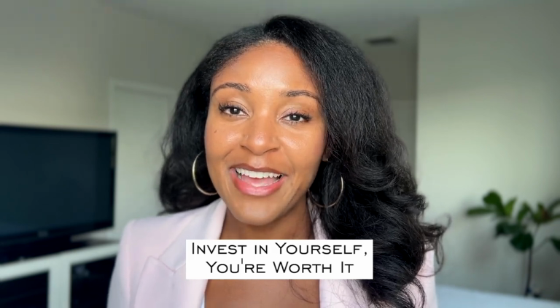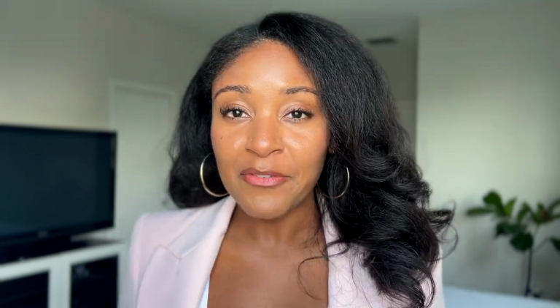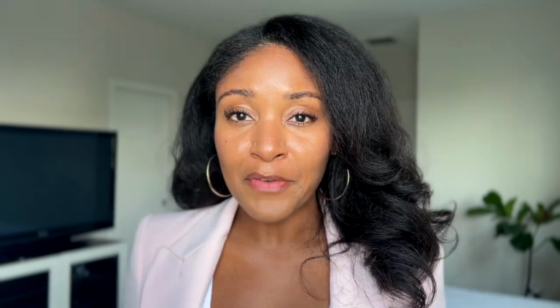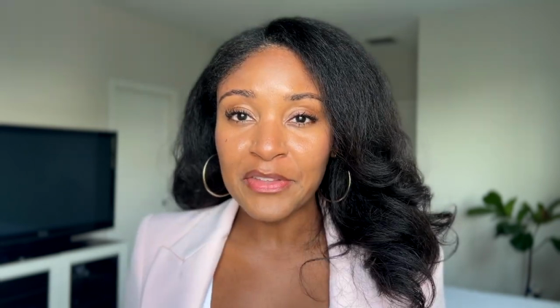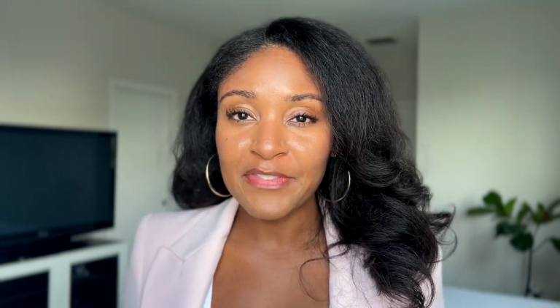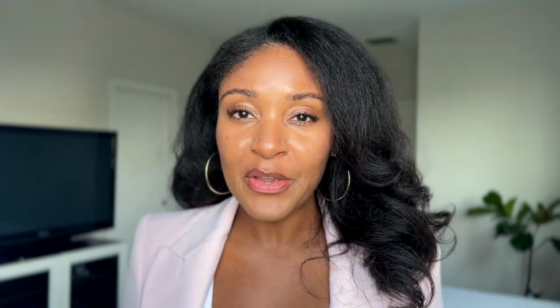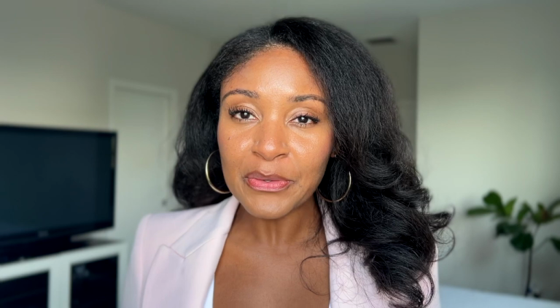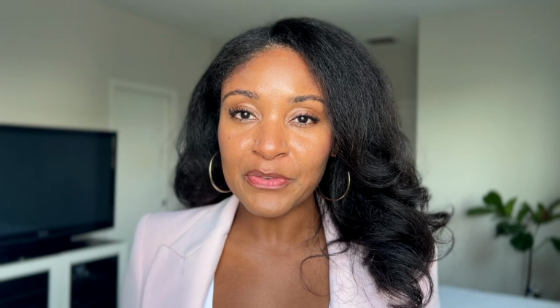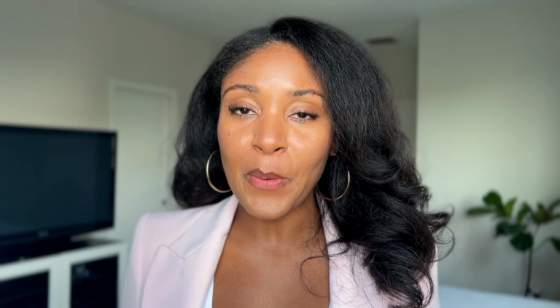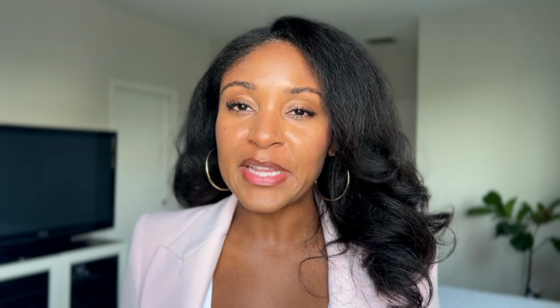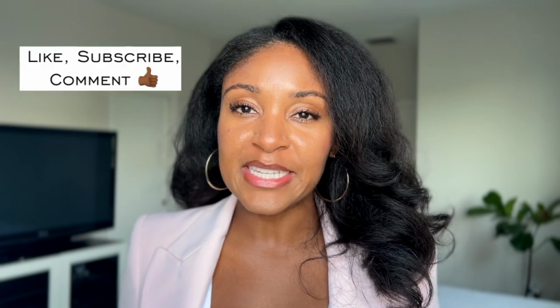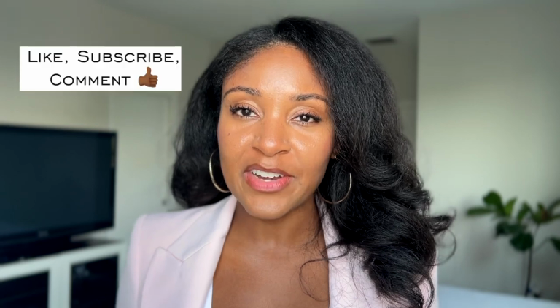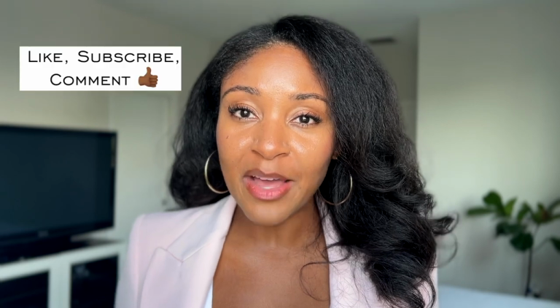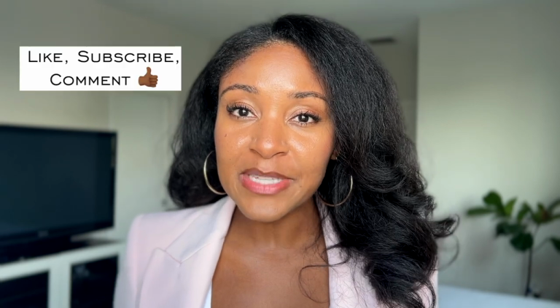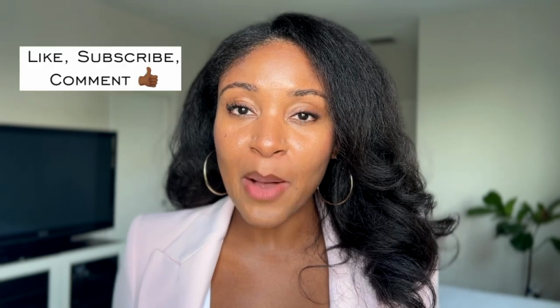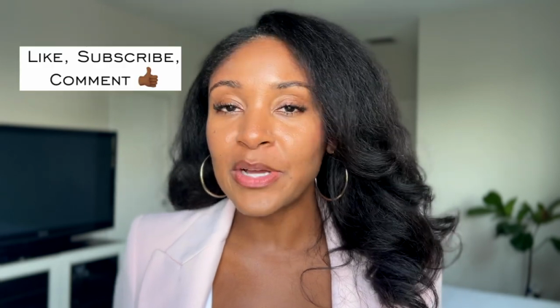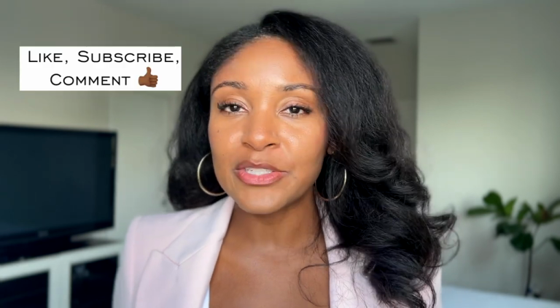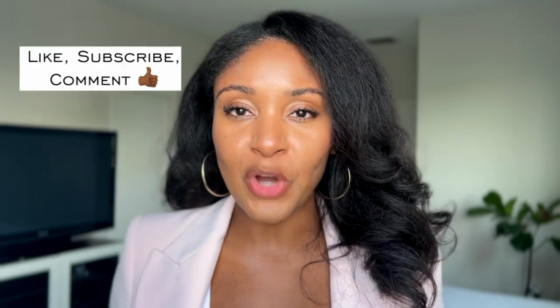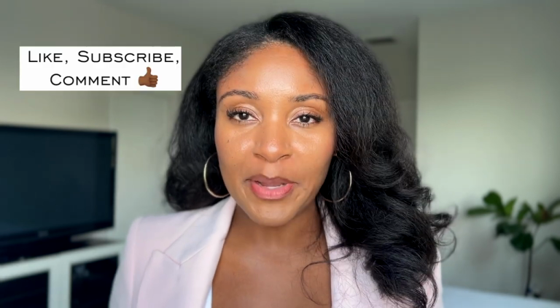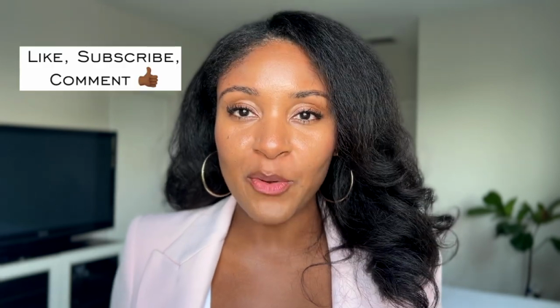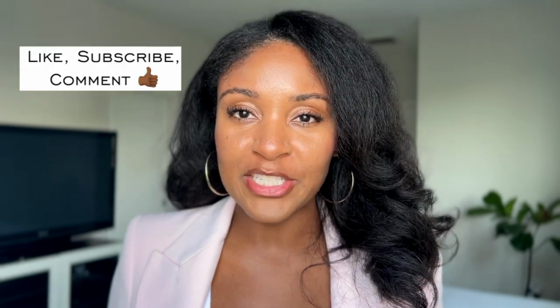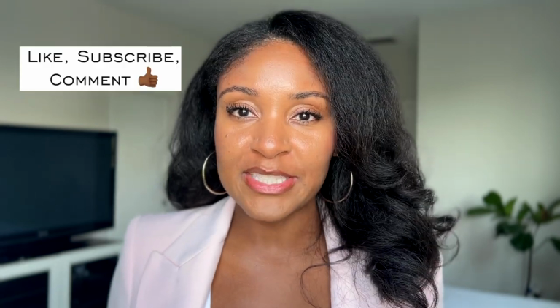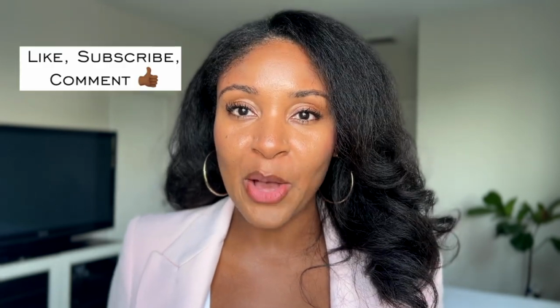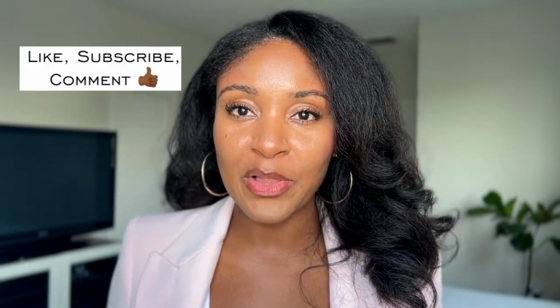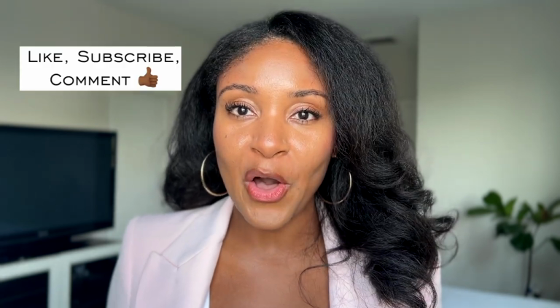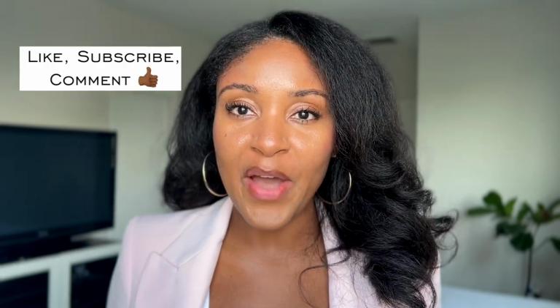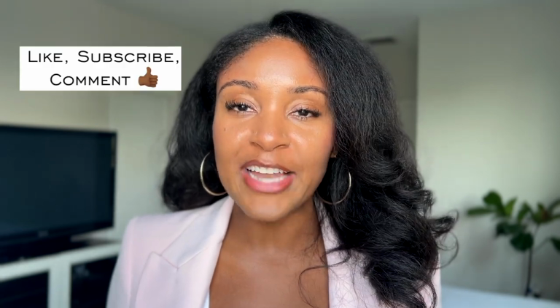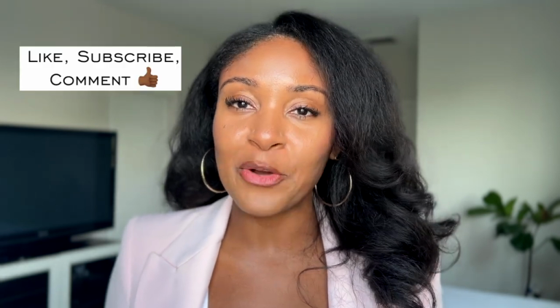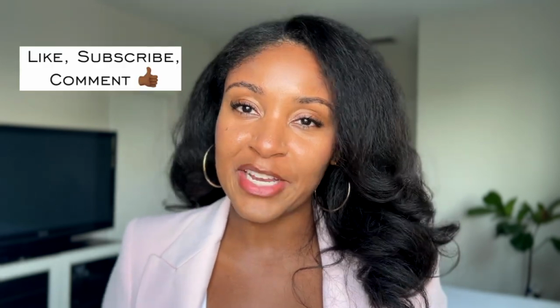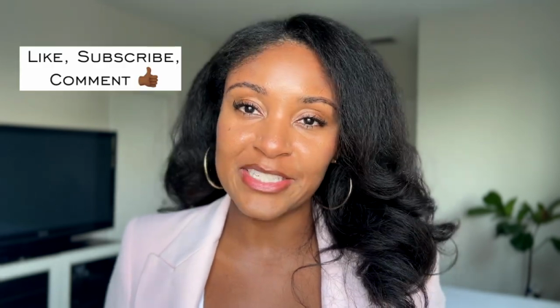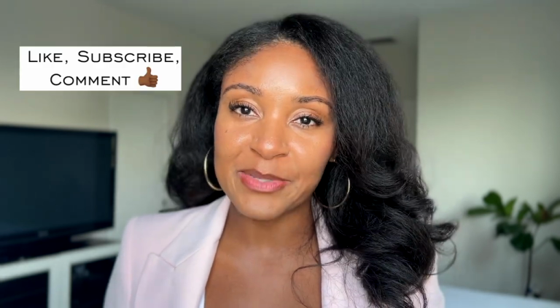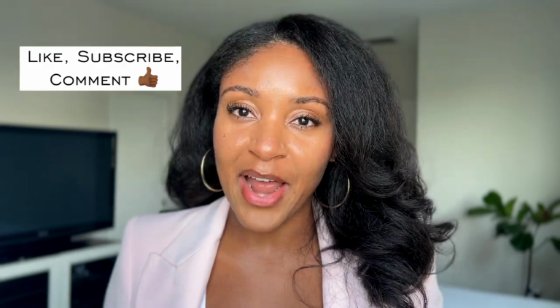If you found this video useful, please give it a thumbs up, drop any questions down below, and don't forget to subscribe.